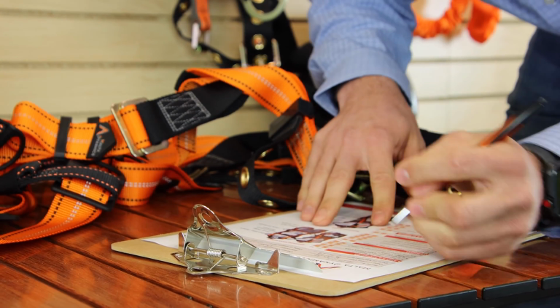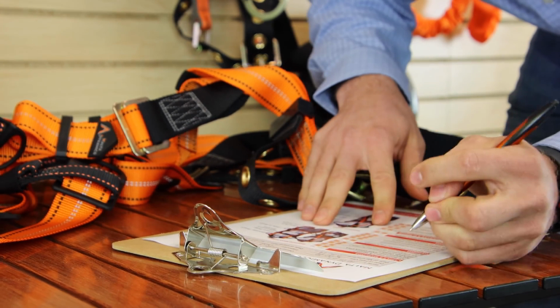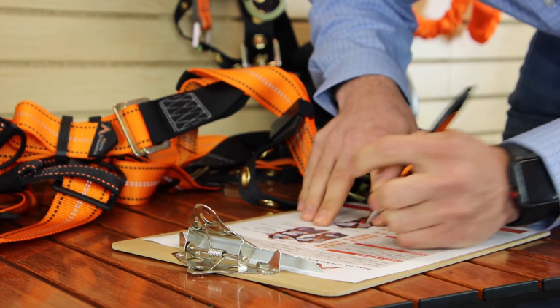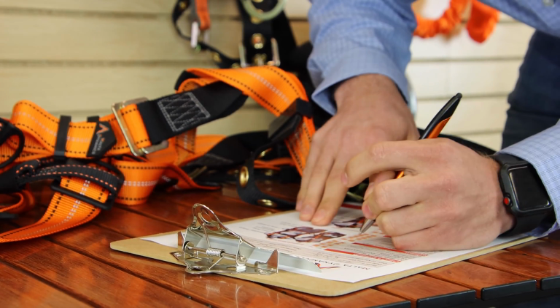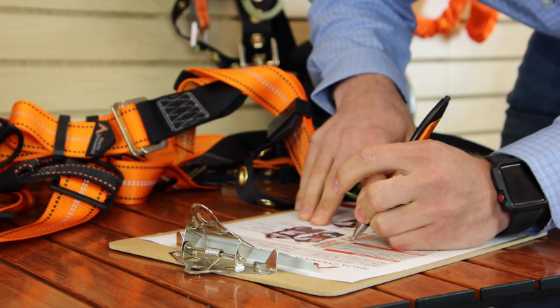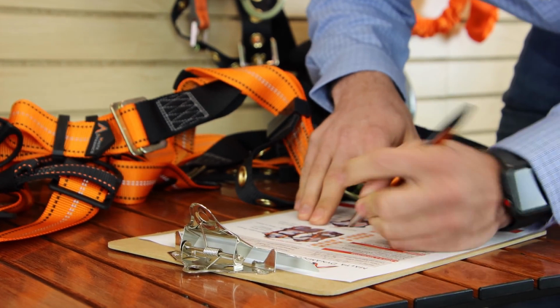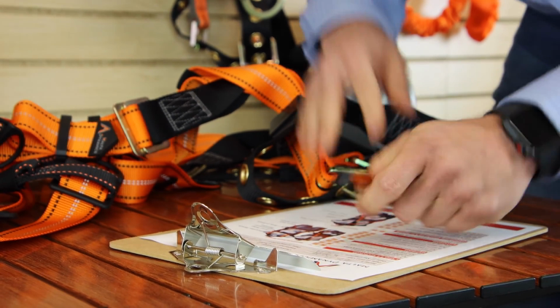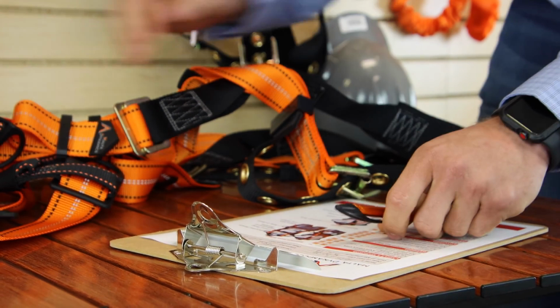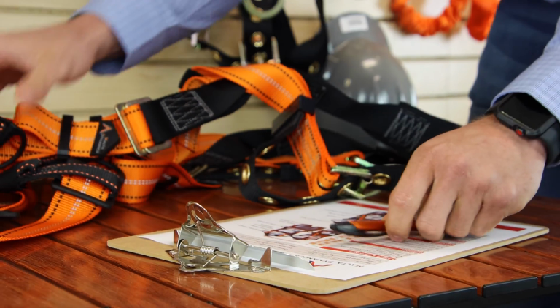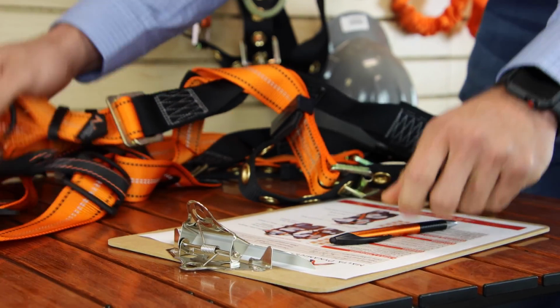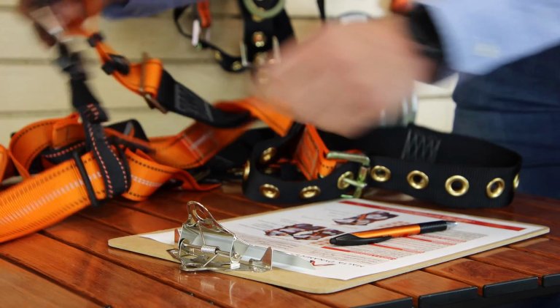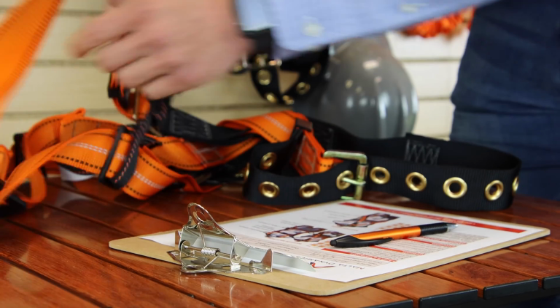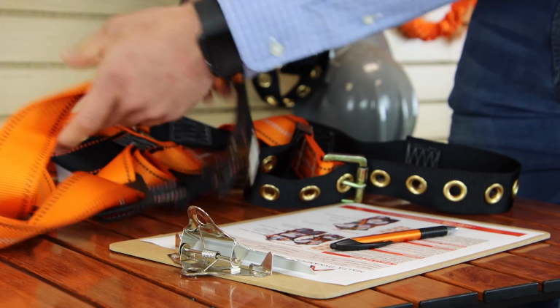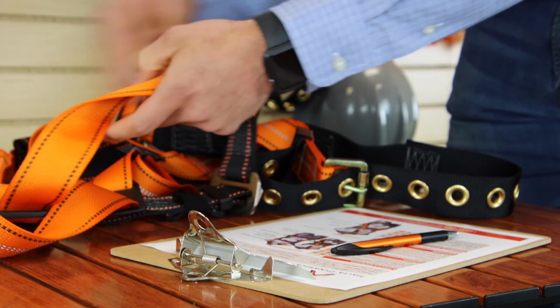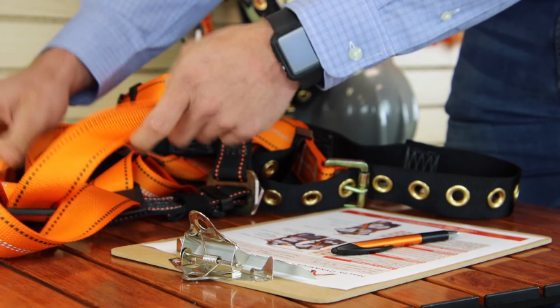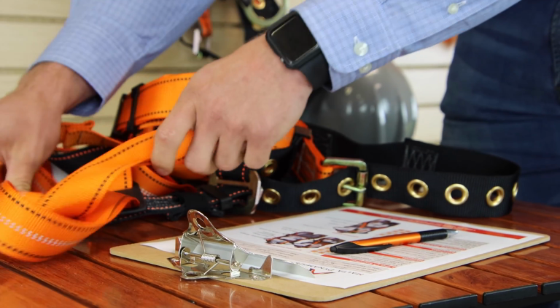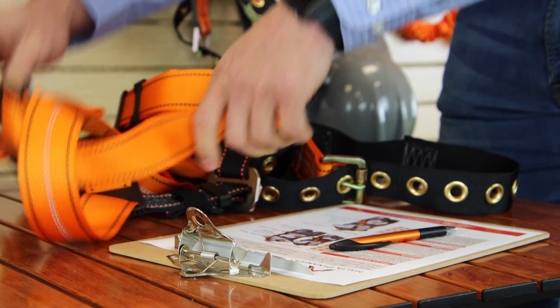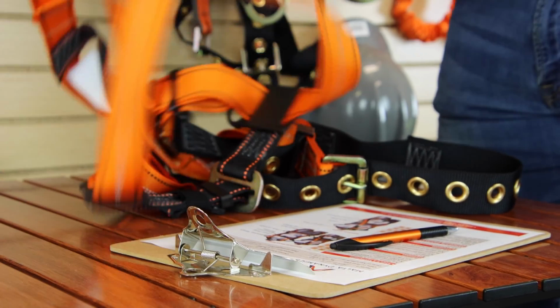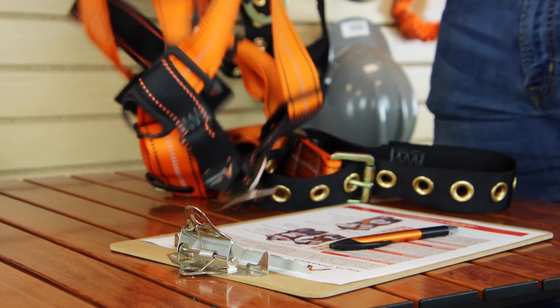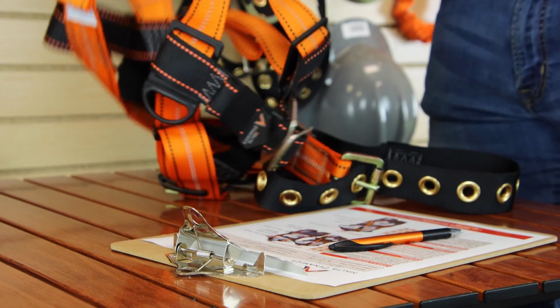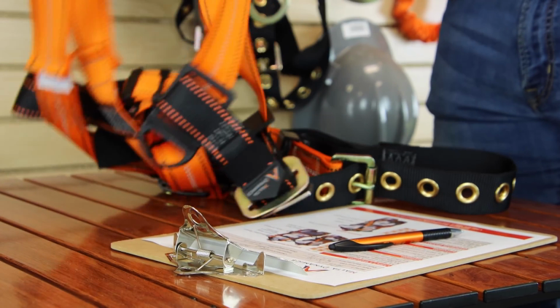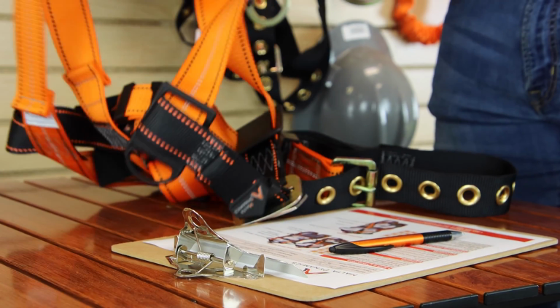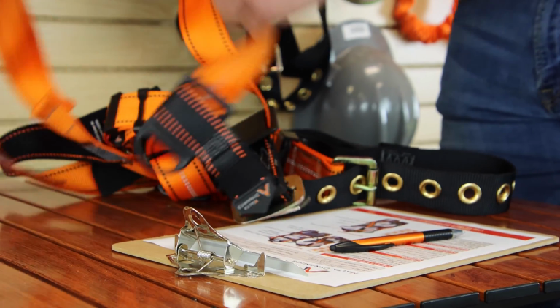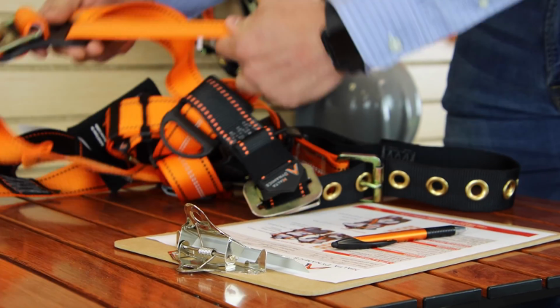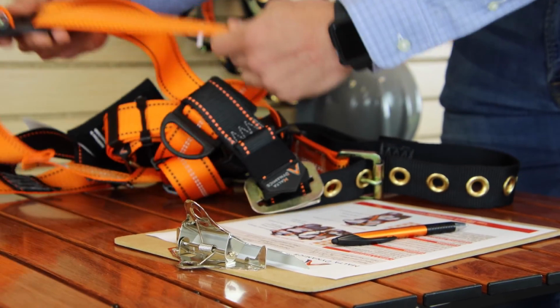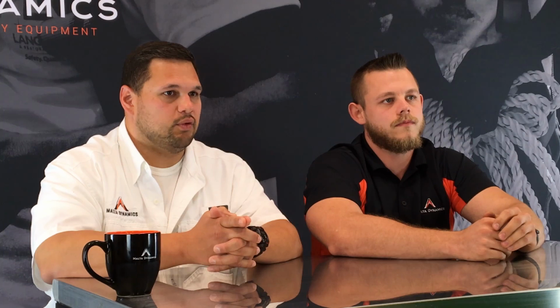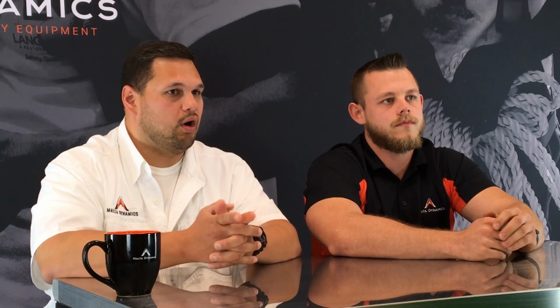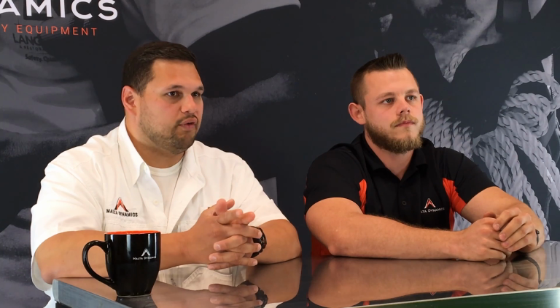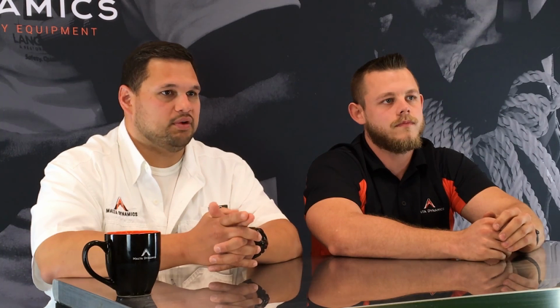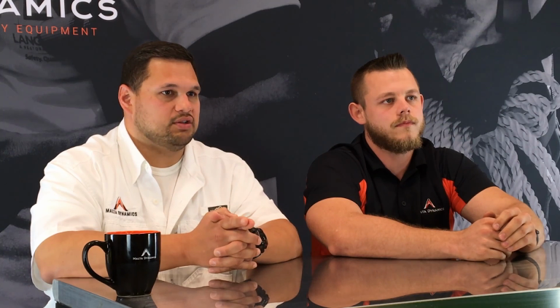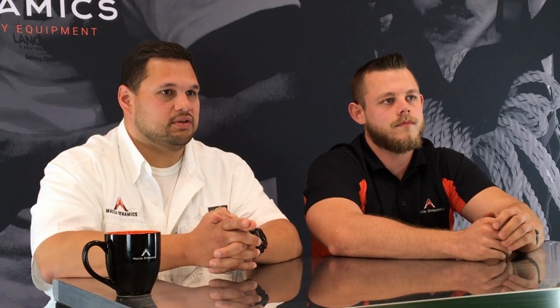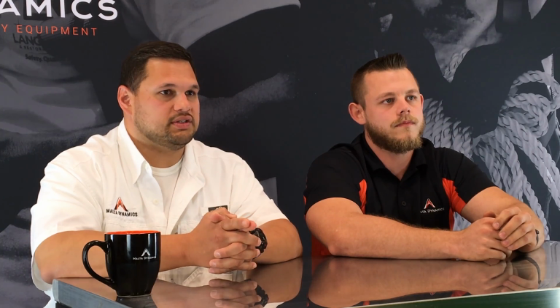If you're wondering if your harness passes inspection or not, you can go to our website and download a free form that works for all fall protection harnesses.